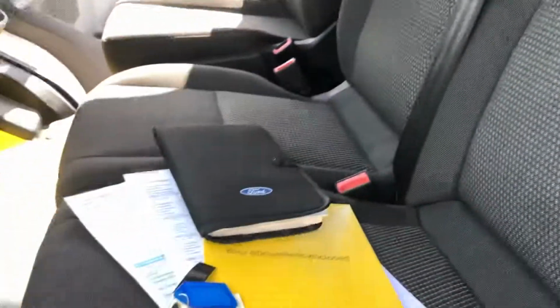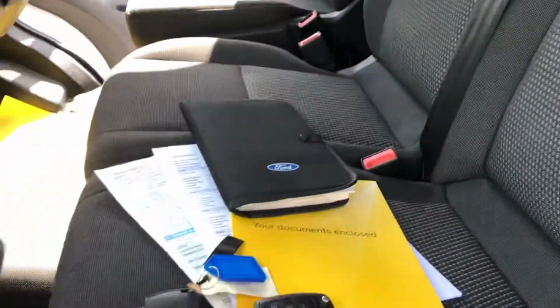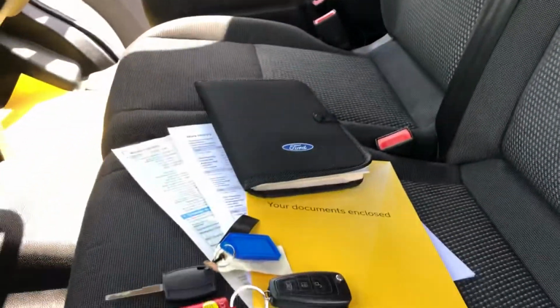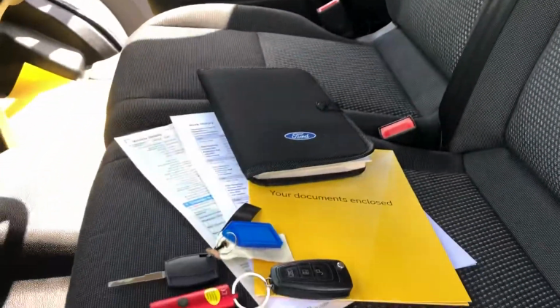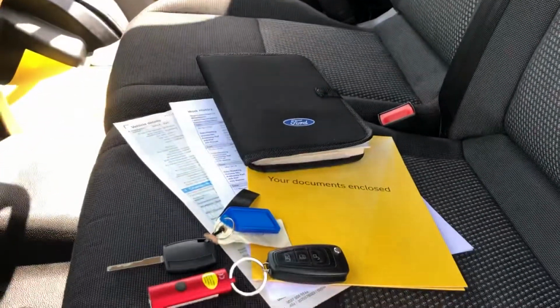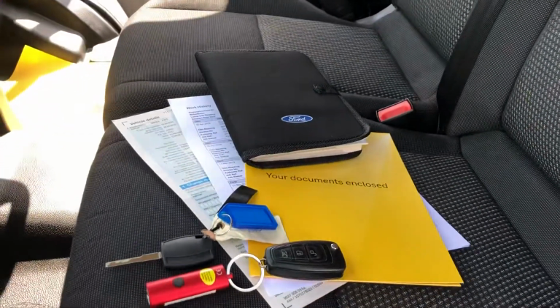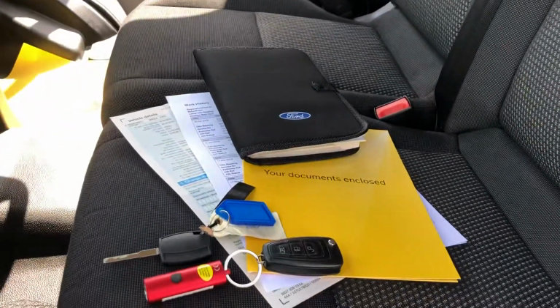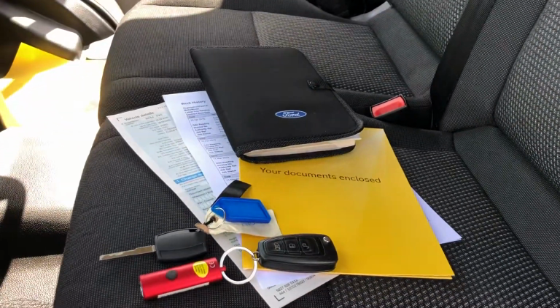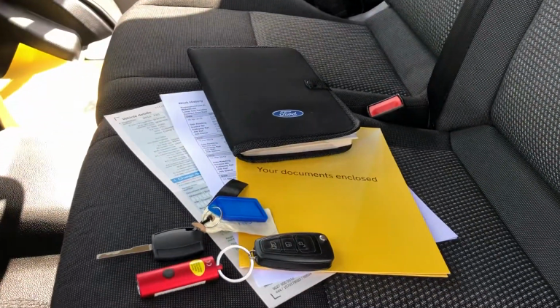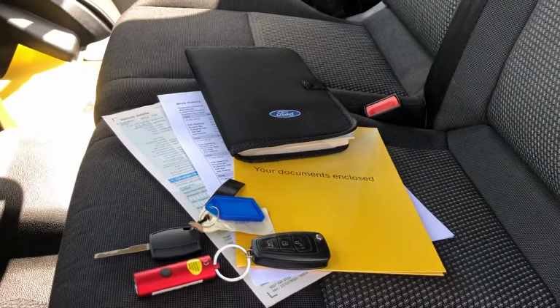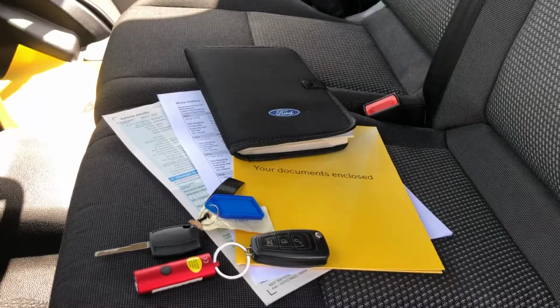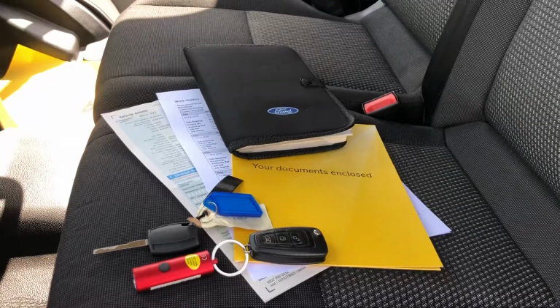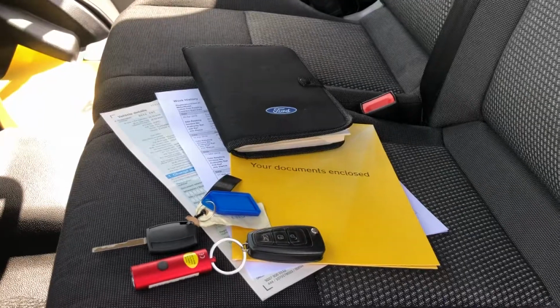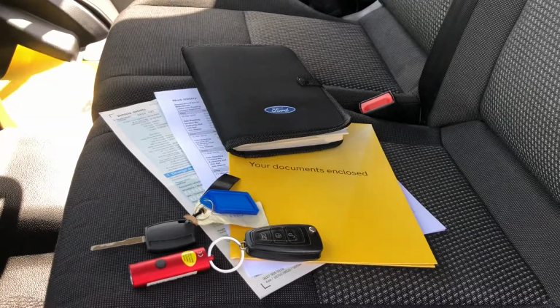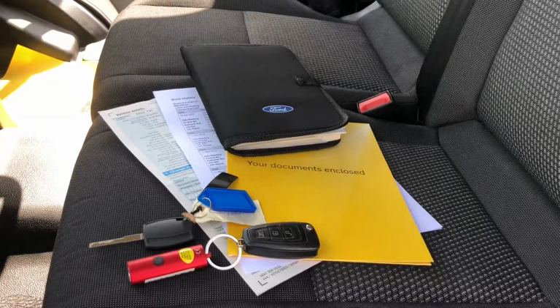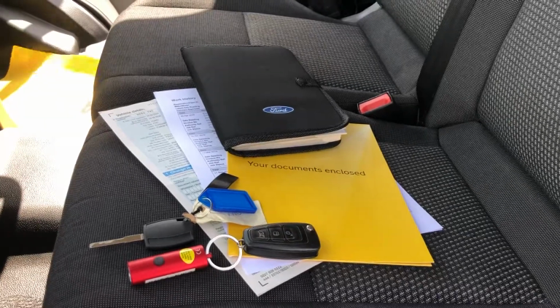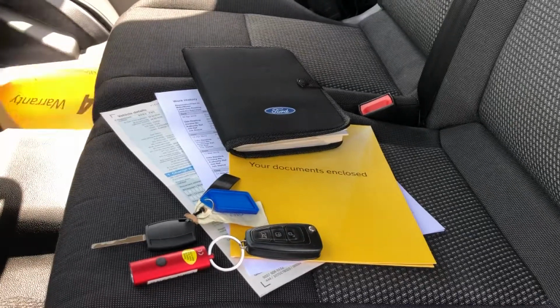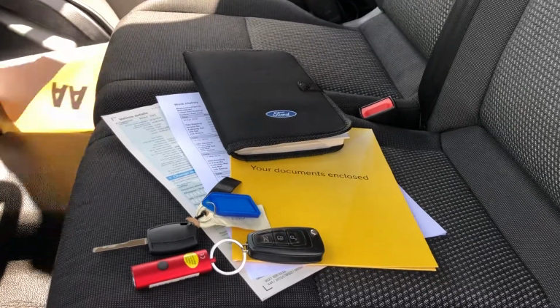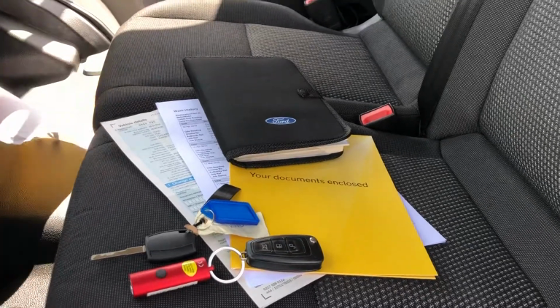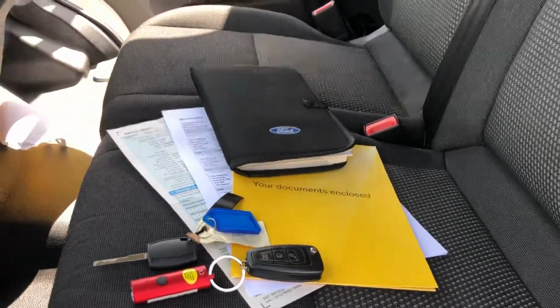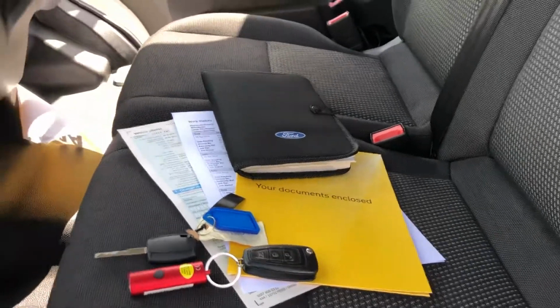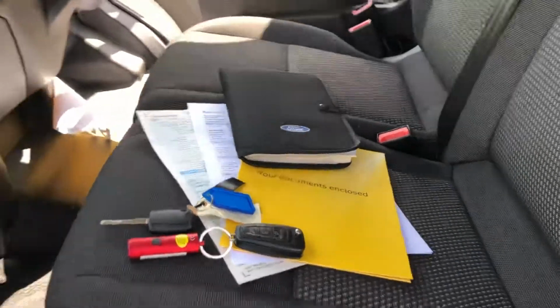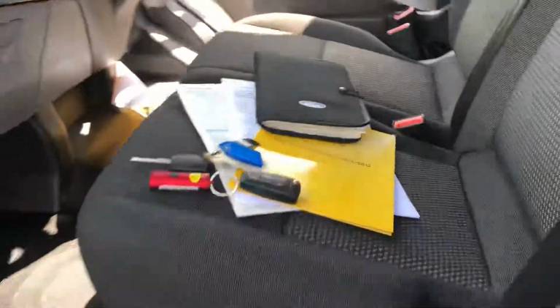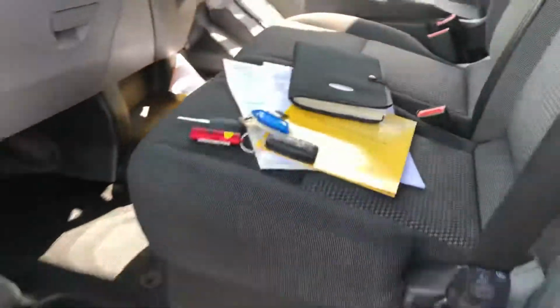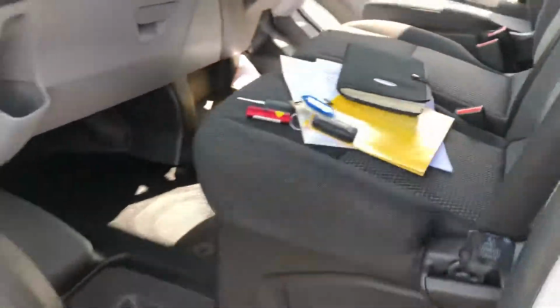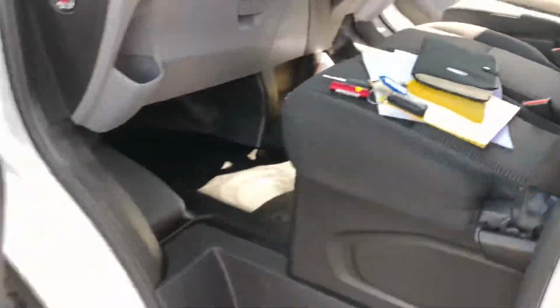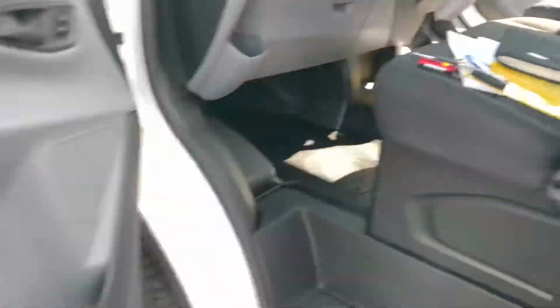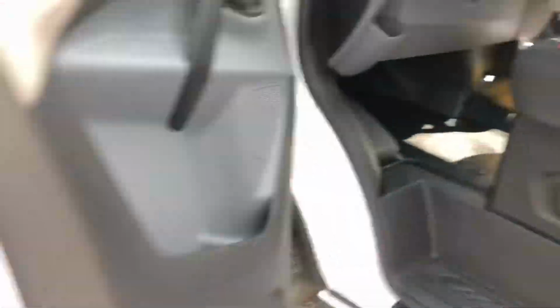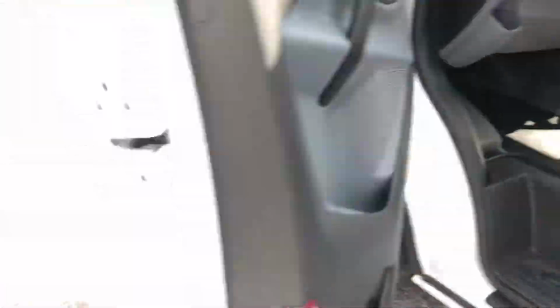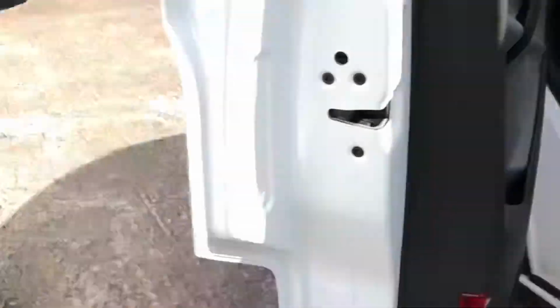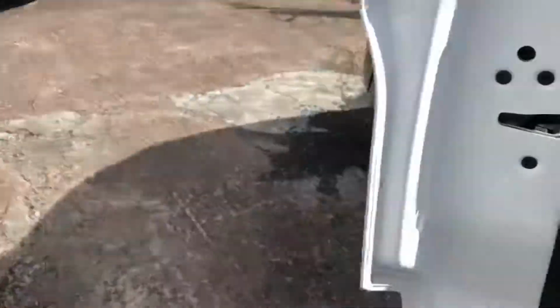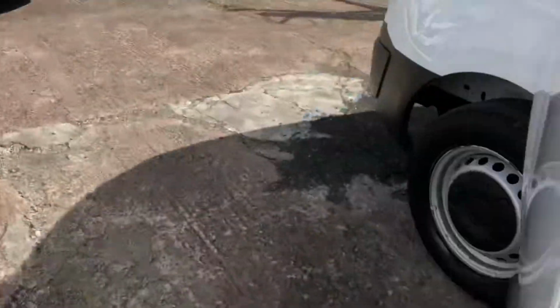There's all the documents: the full V5, full service history, main key and the spare key.